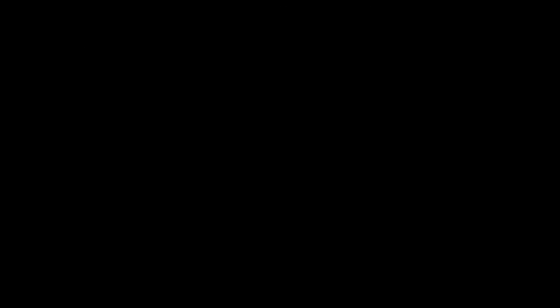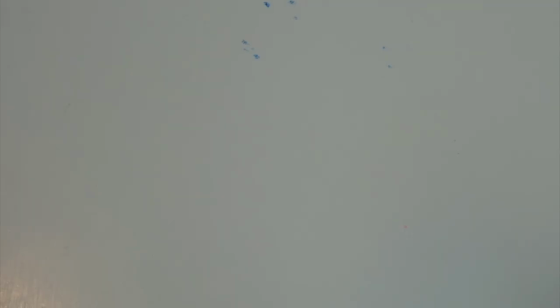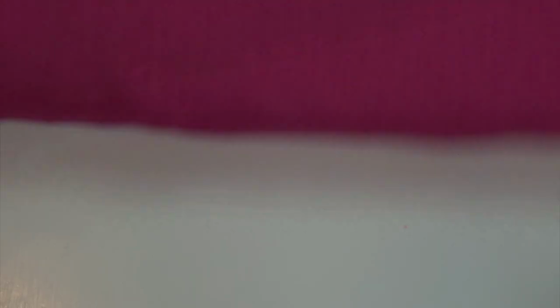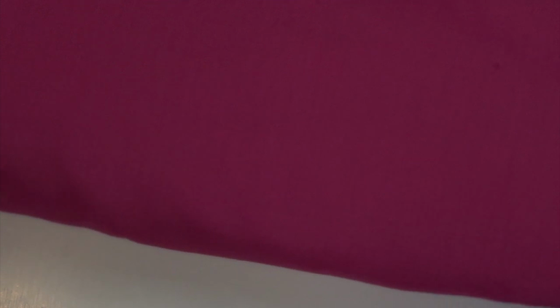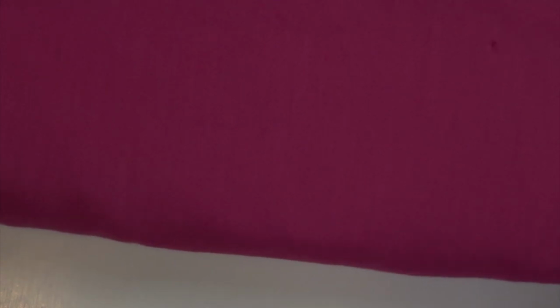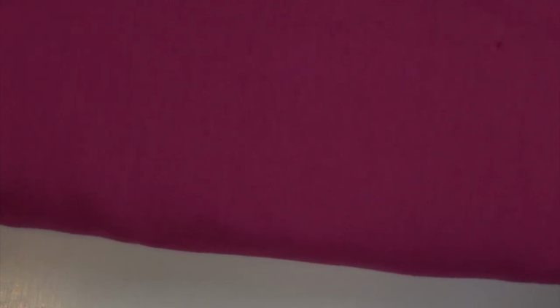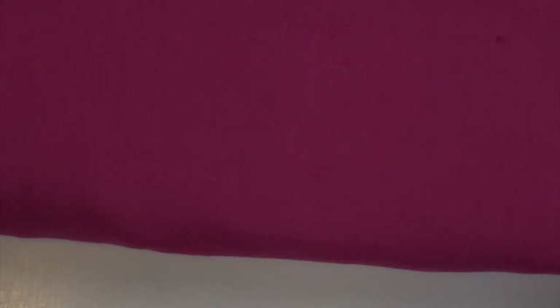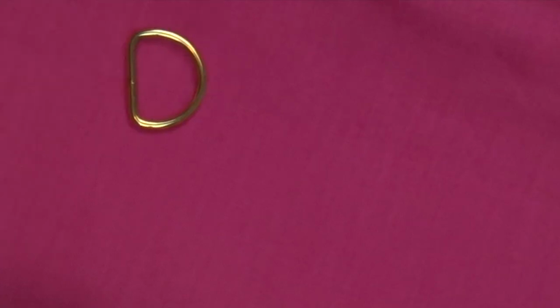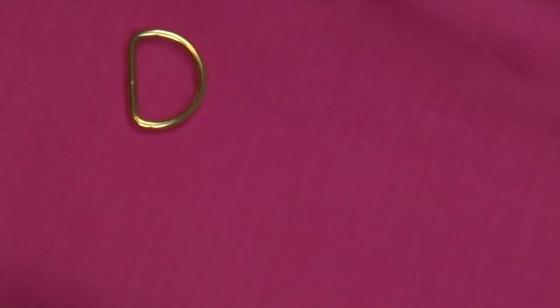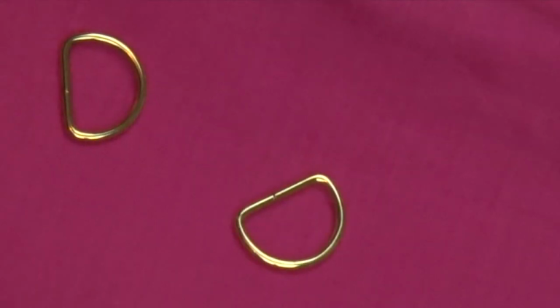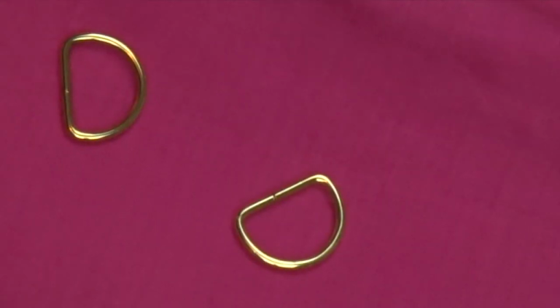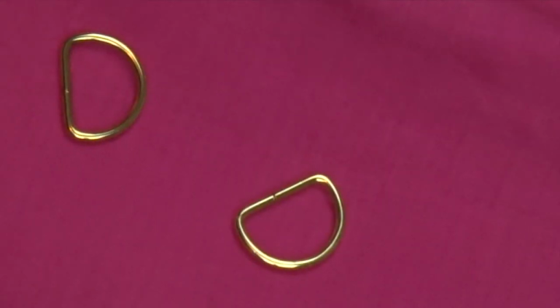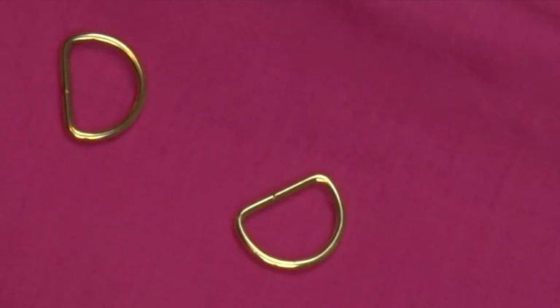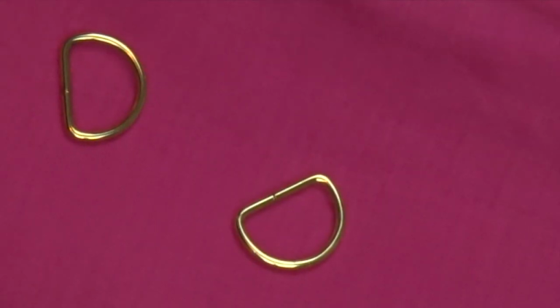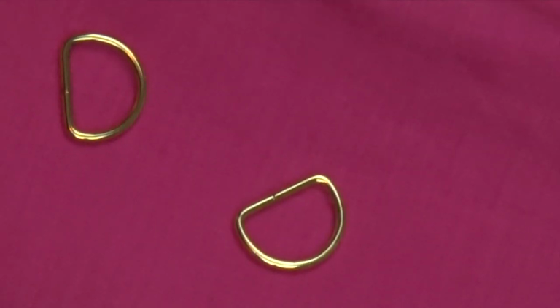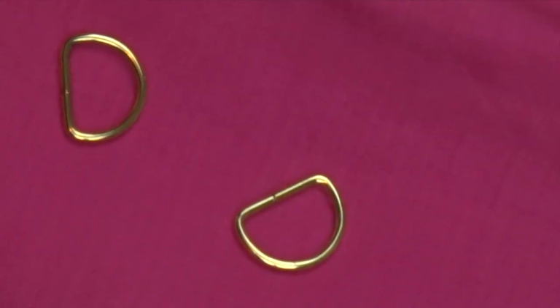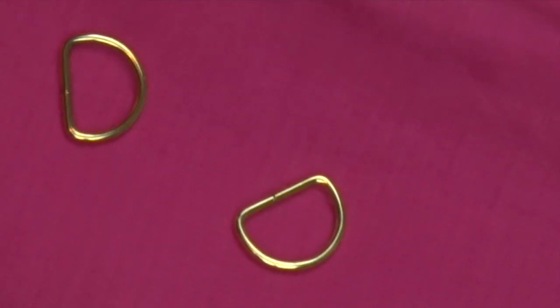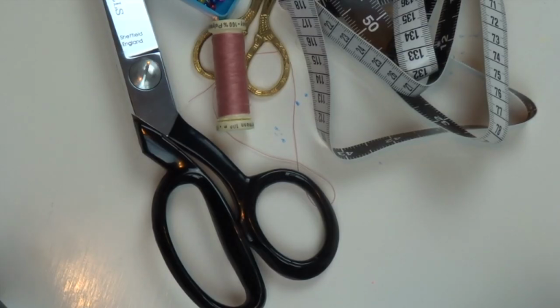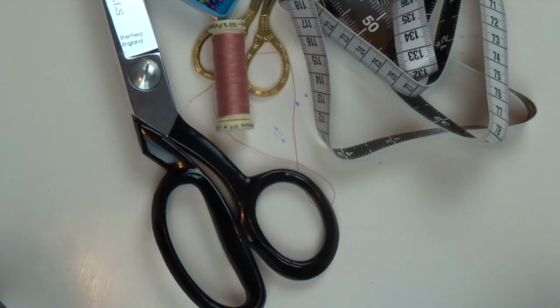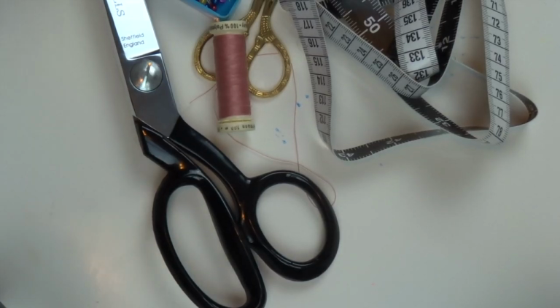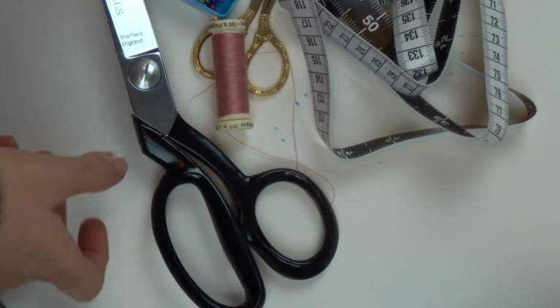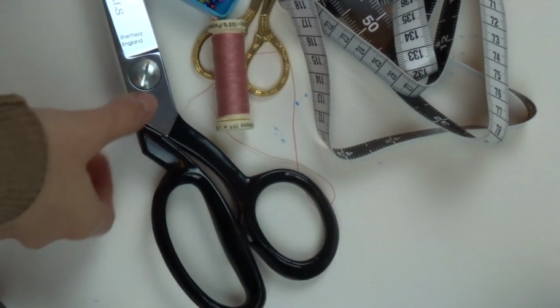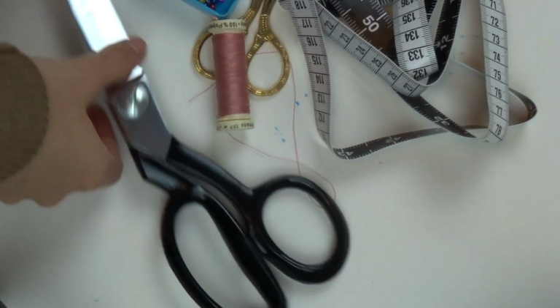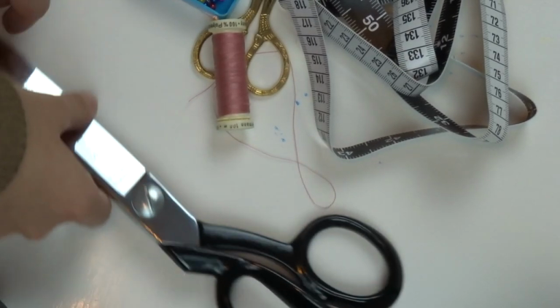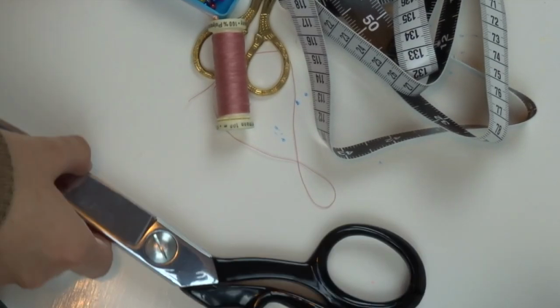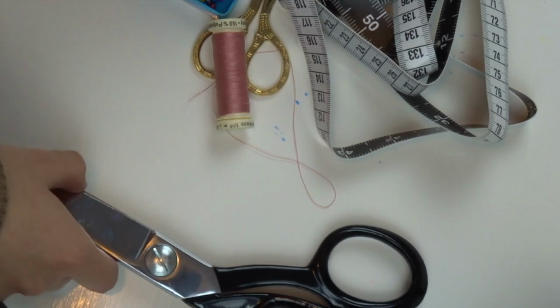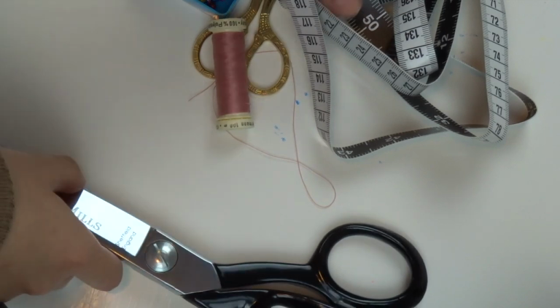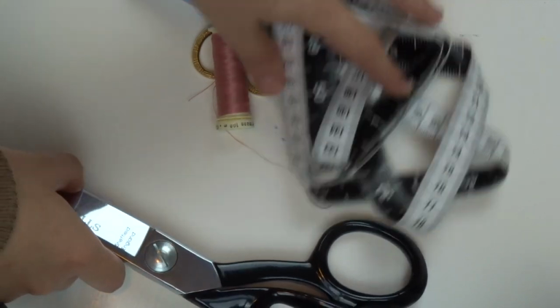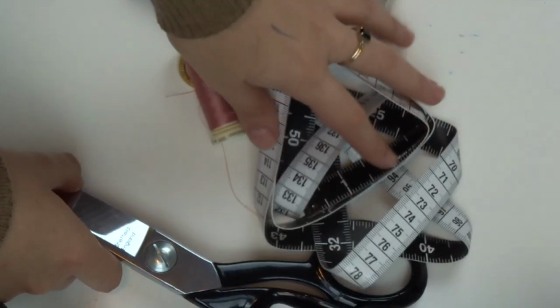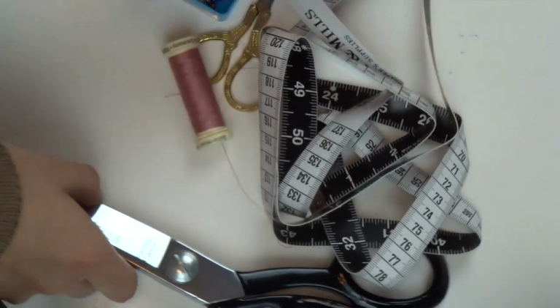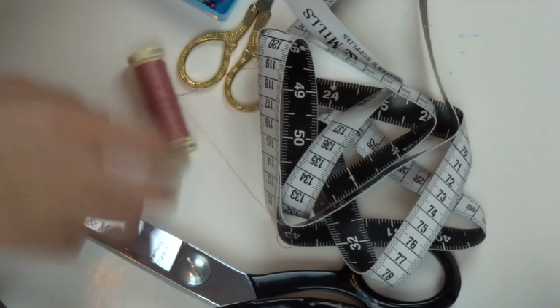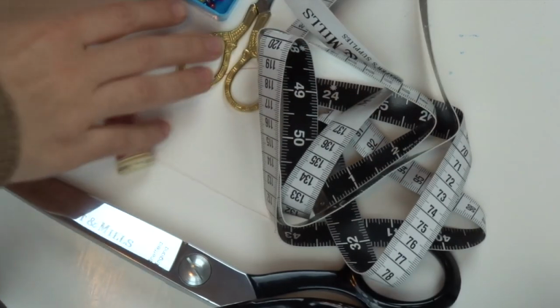Materials you'll need to make the apron are a fabric of your choice and 2D buckles. You will also need your sewing kit and sewing machine.